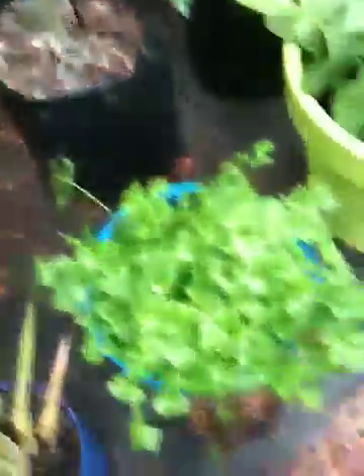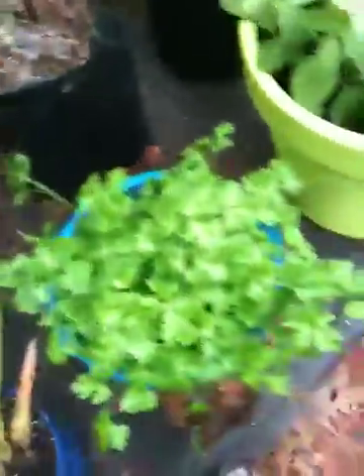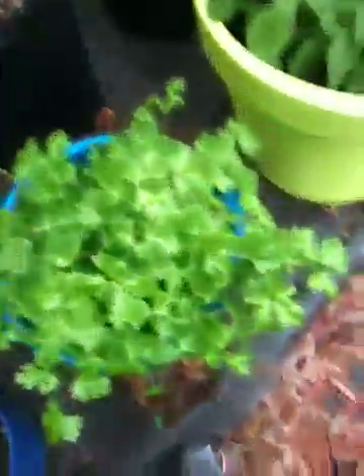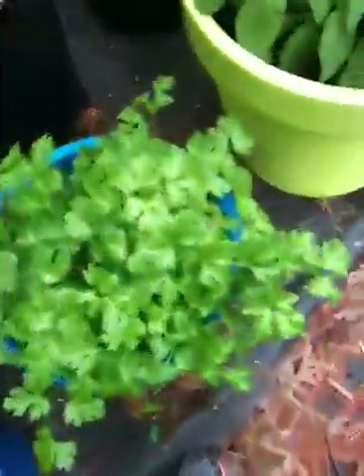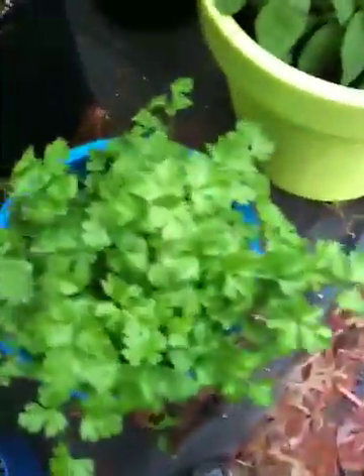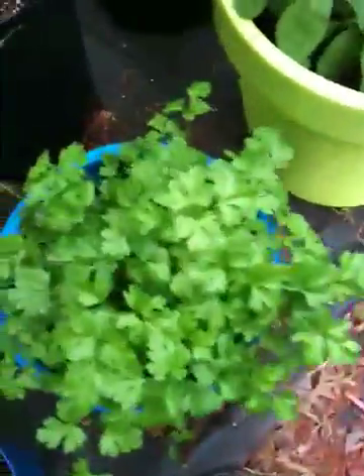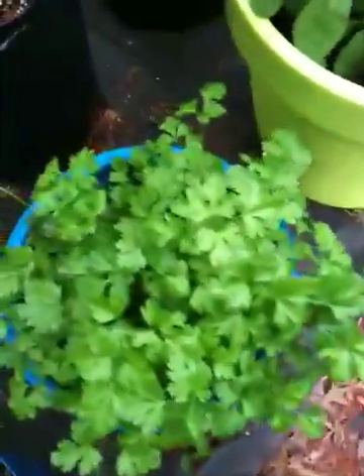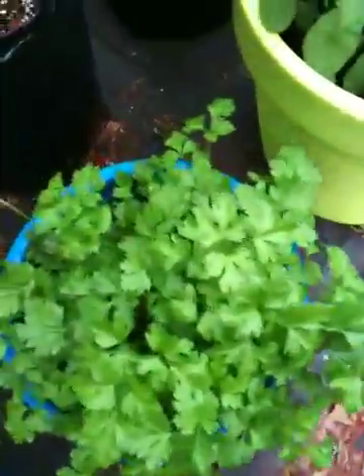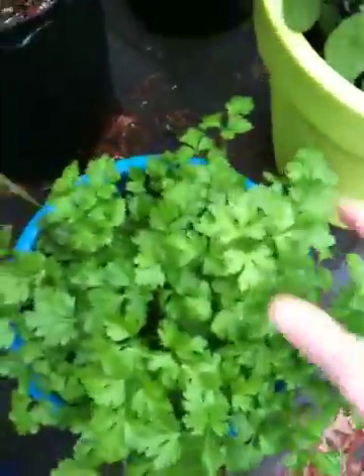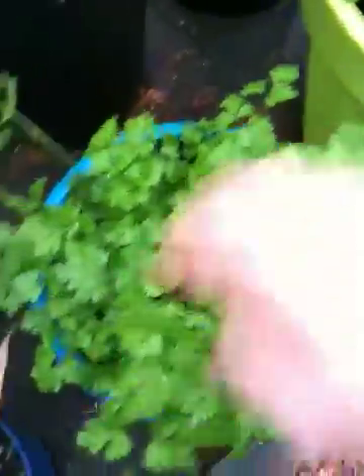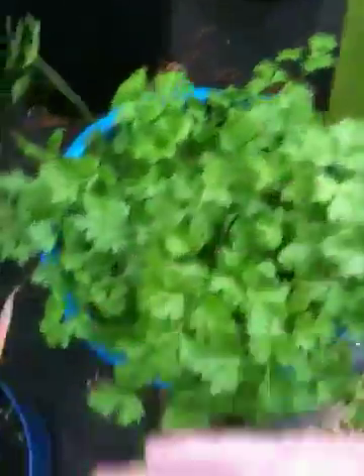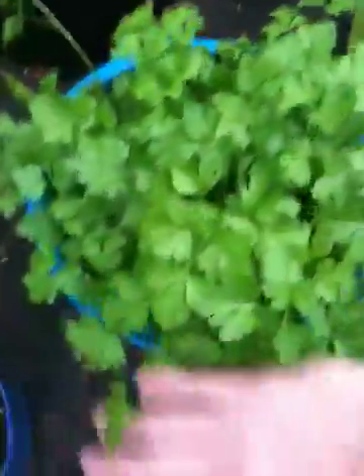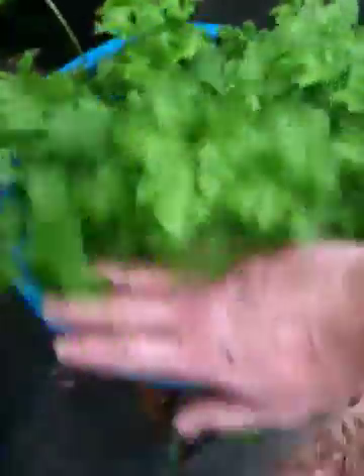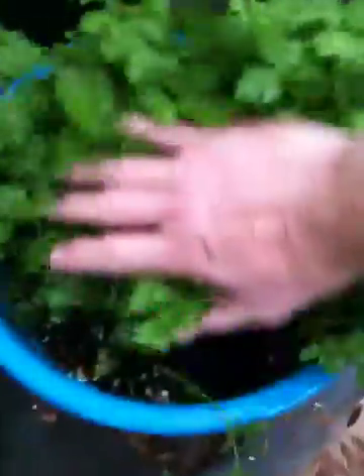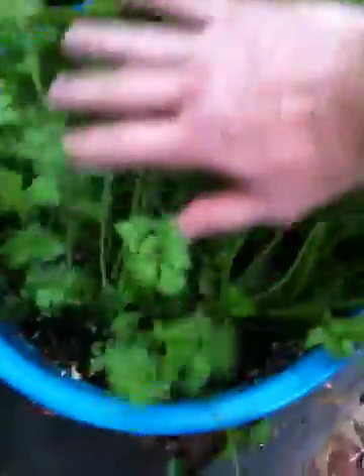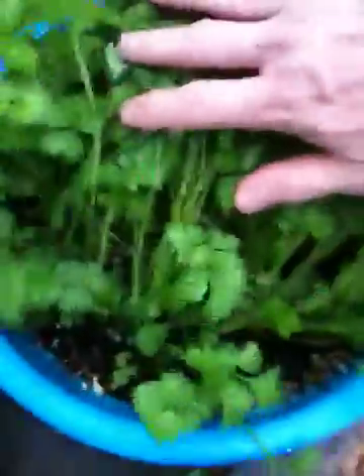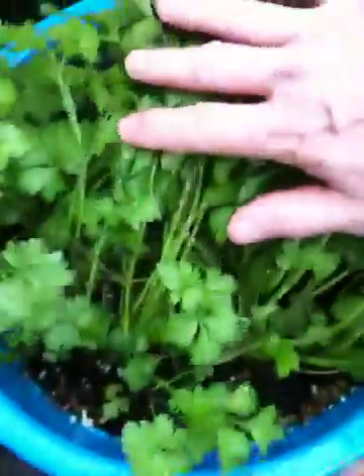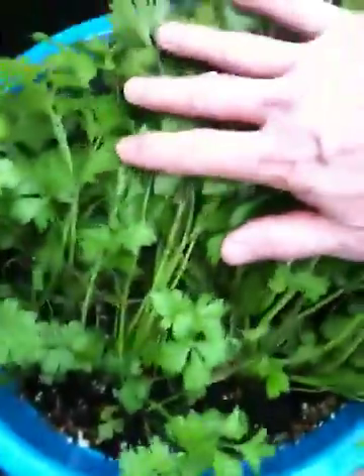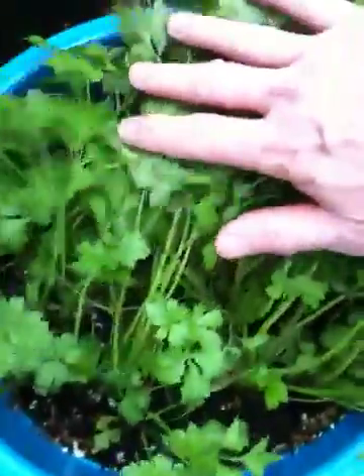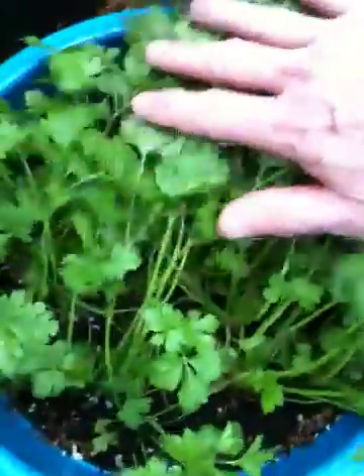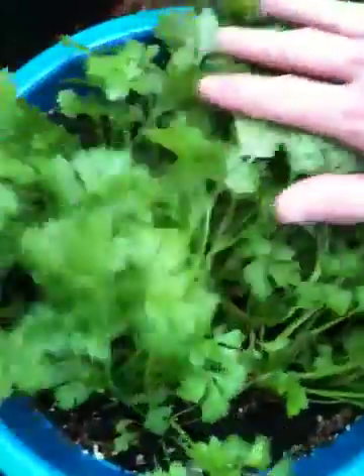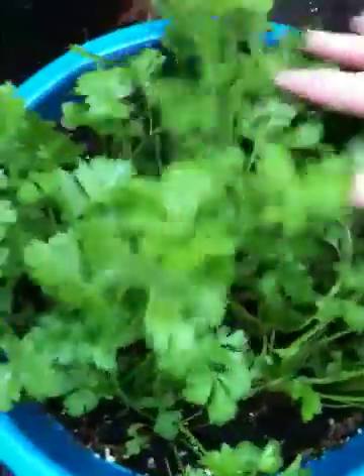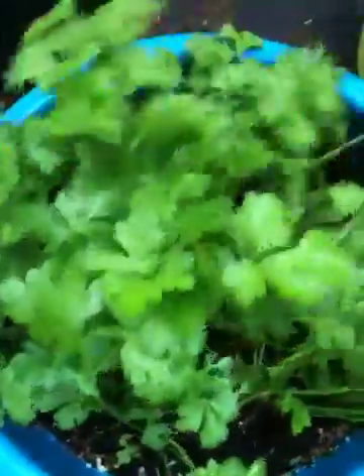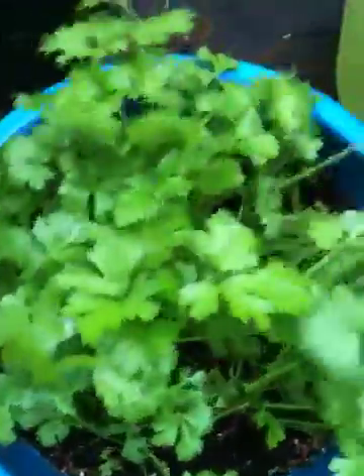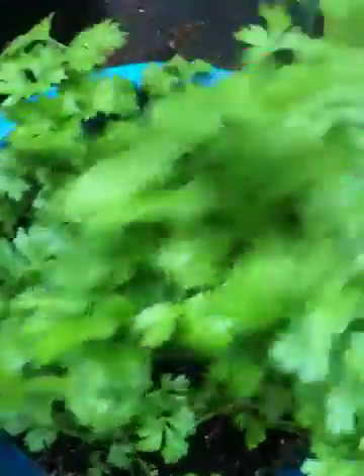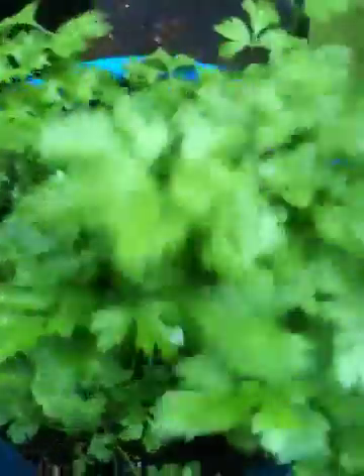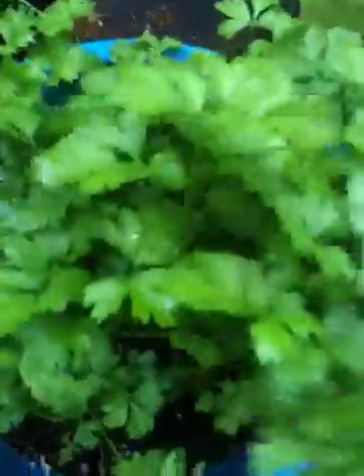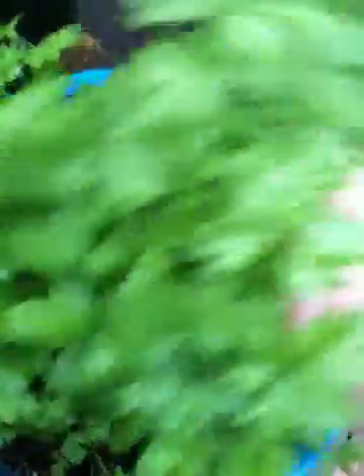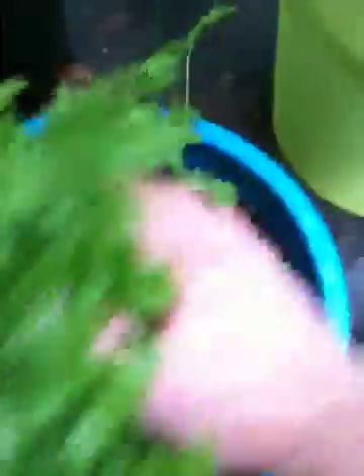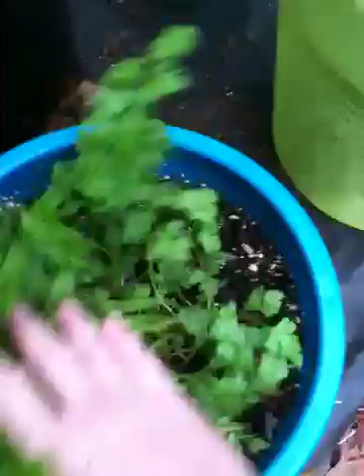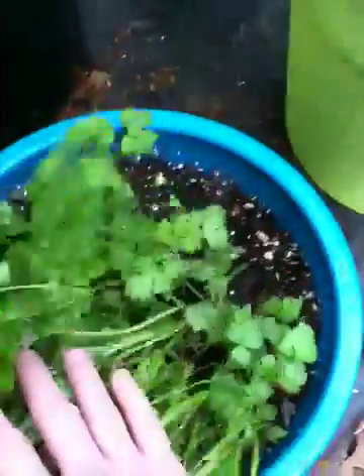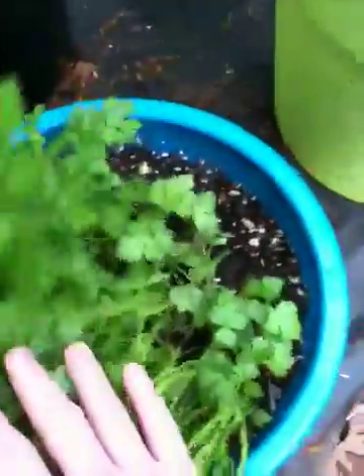This is parsley, grown in a pot from seed, and it was grown in soil.